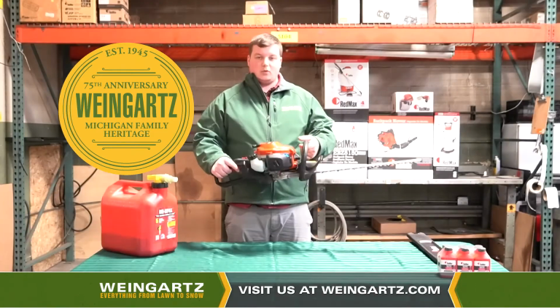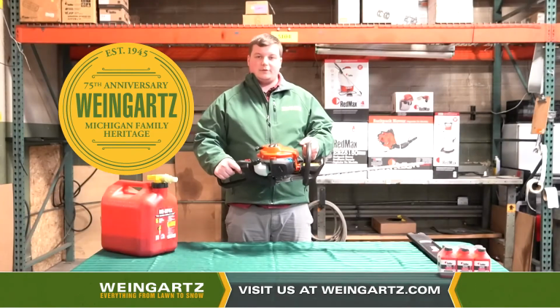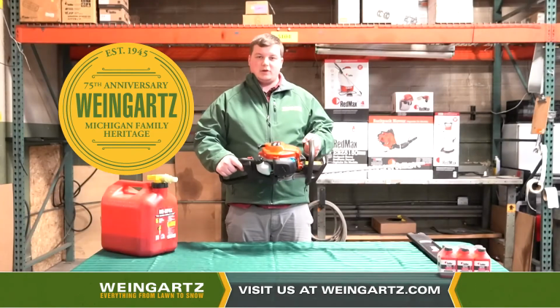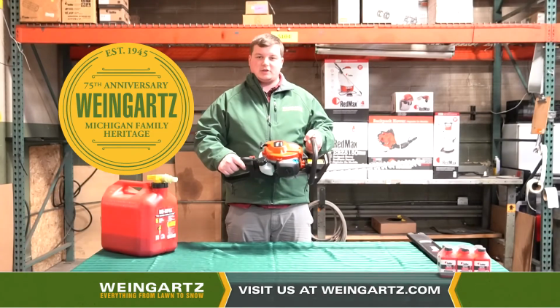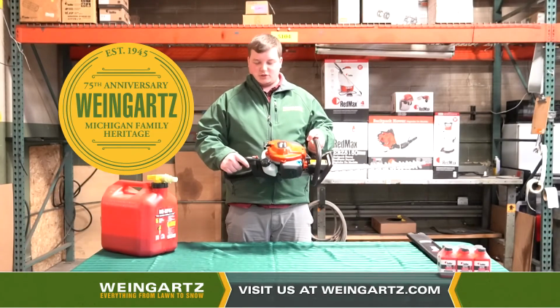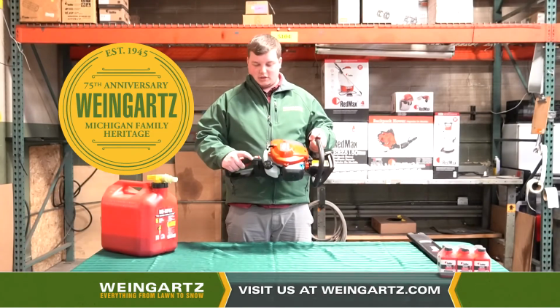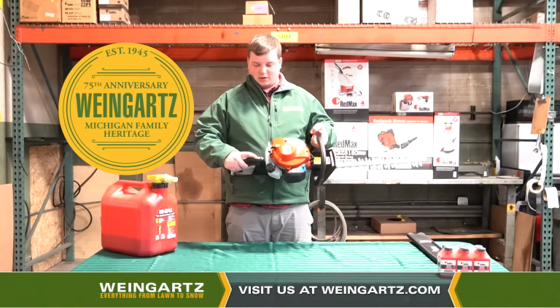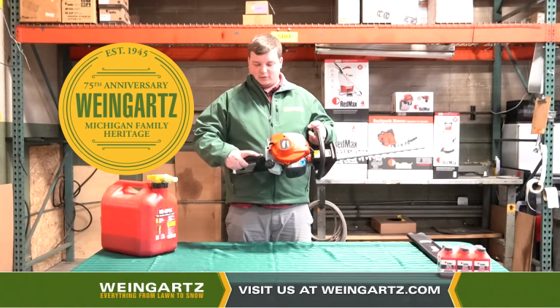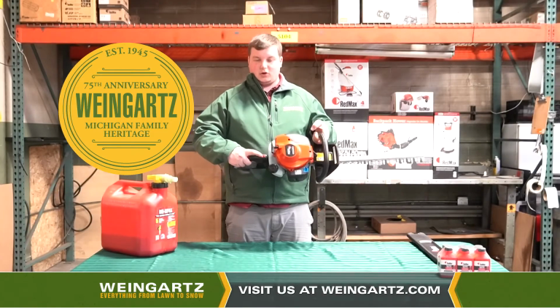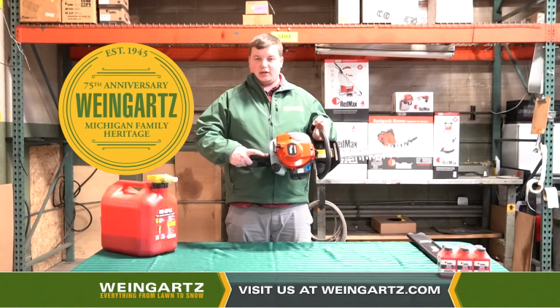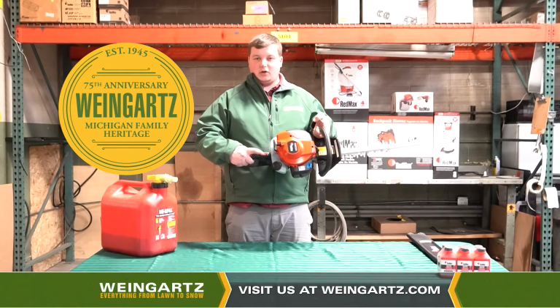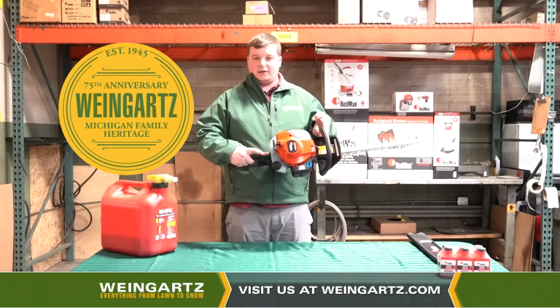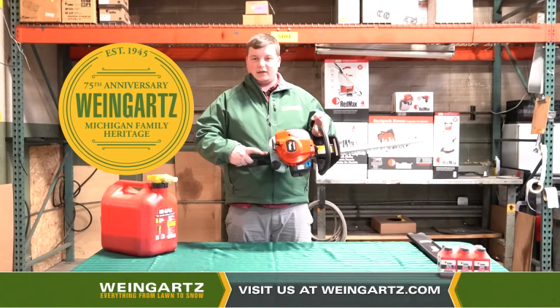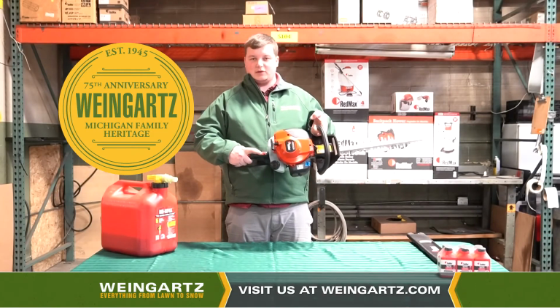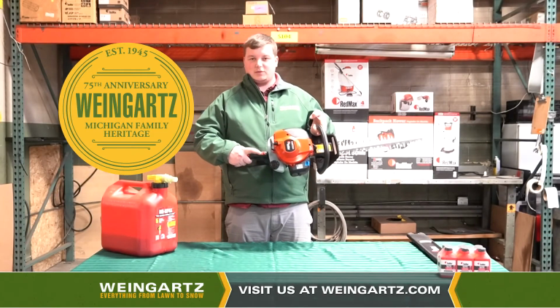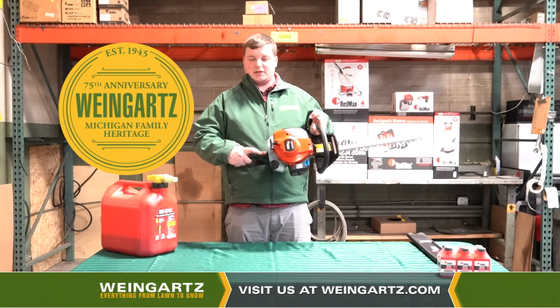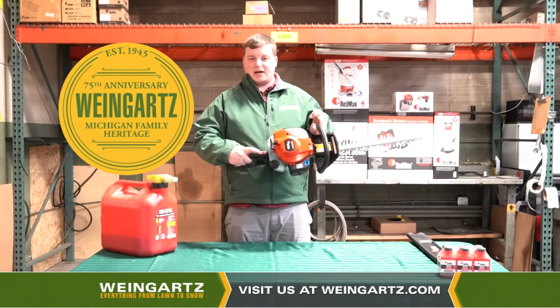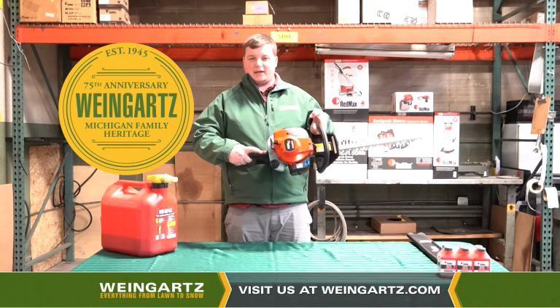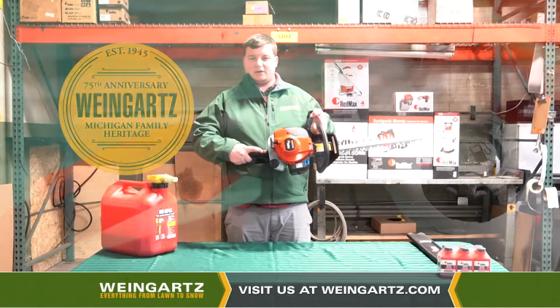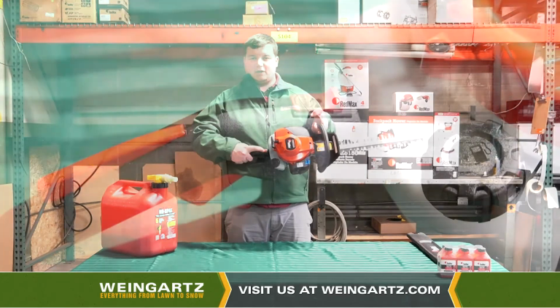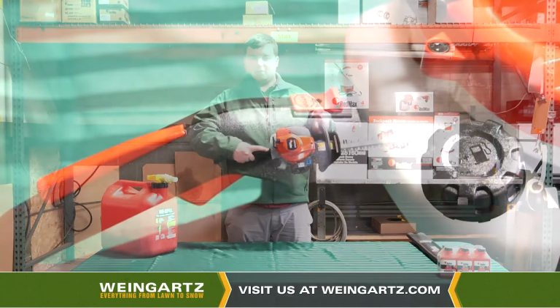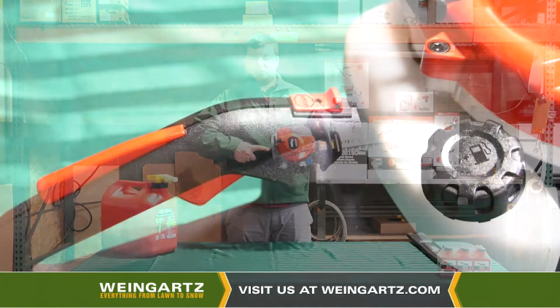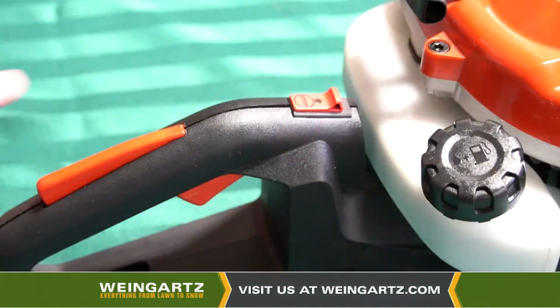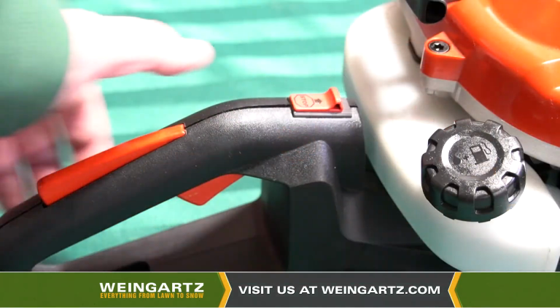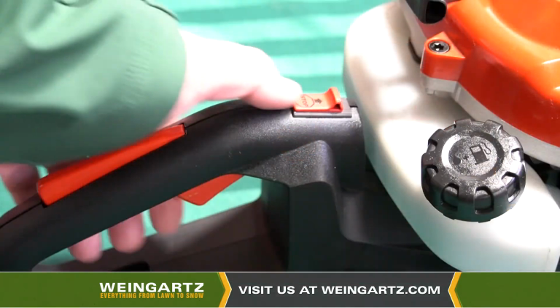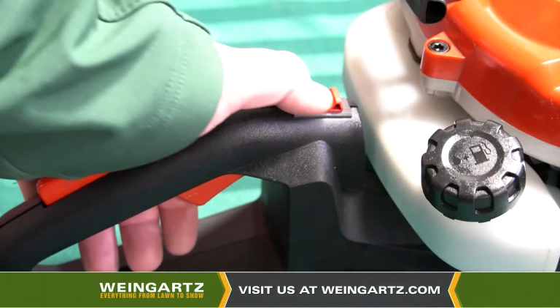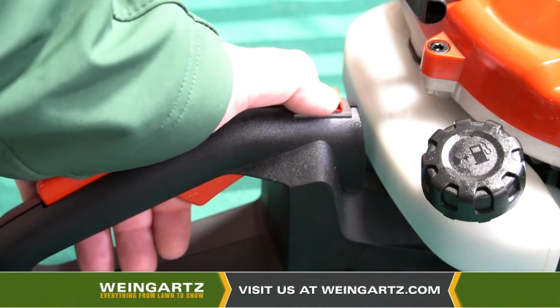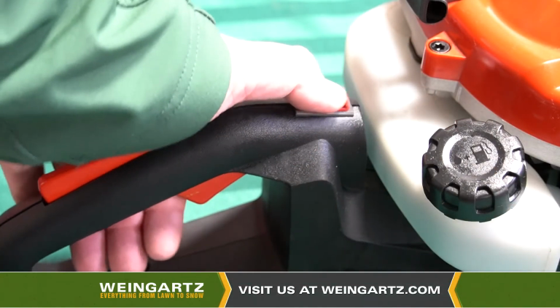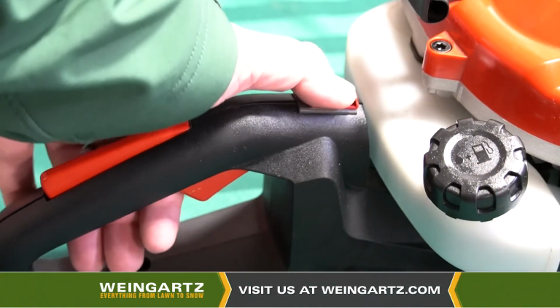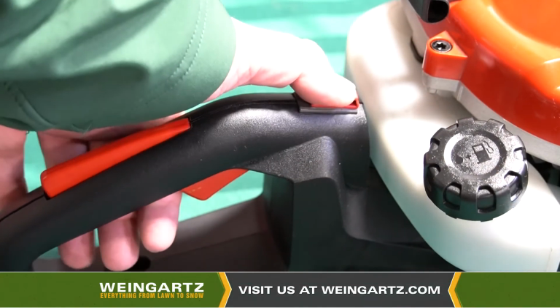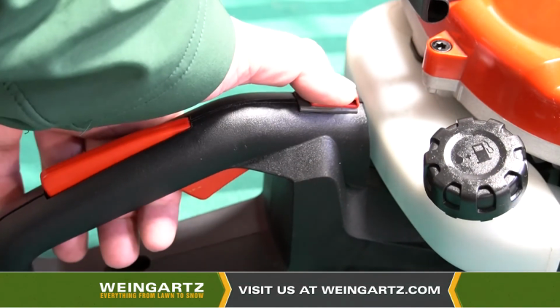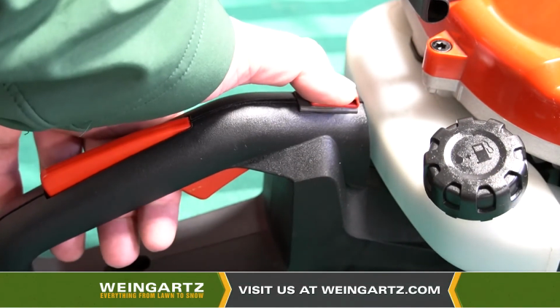Whenever you want to shut the machine off, go ahead and locate the kill switch on top of the handle here and push that forward, and the machine will automatically shut off.